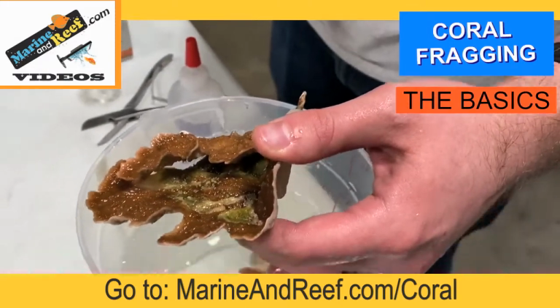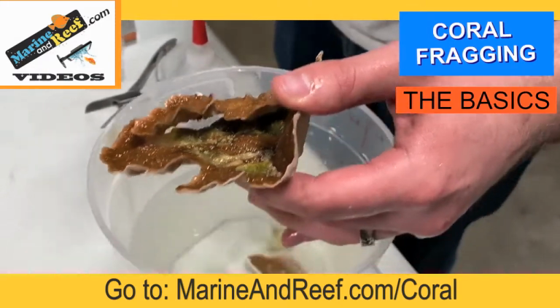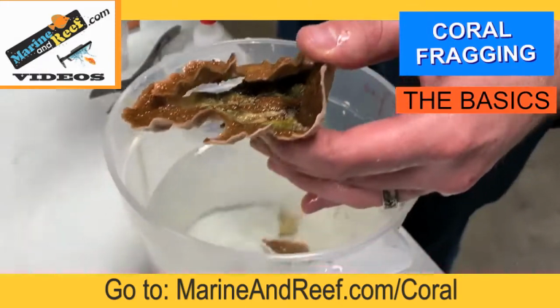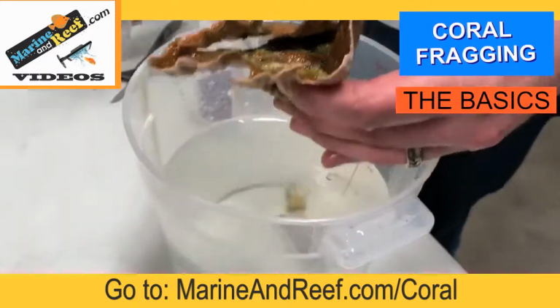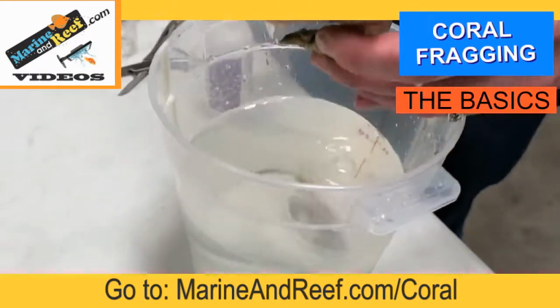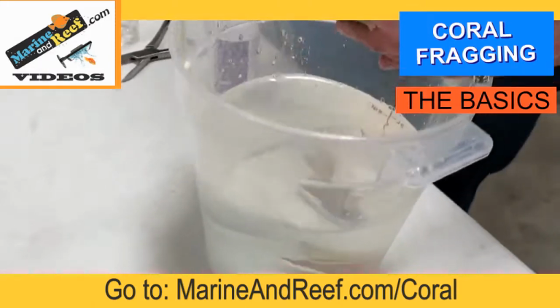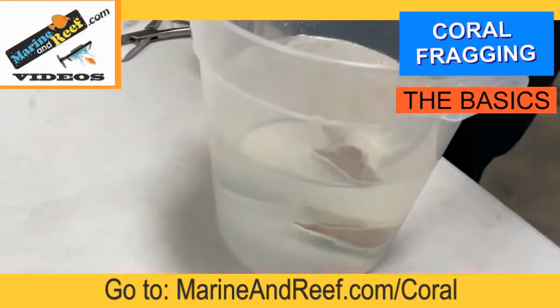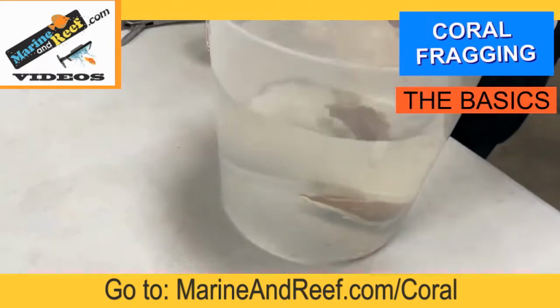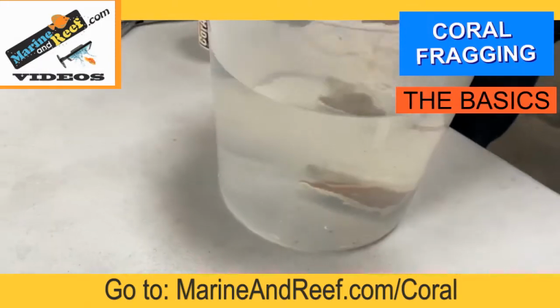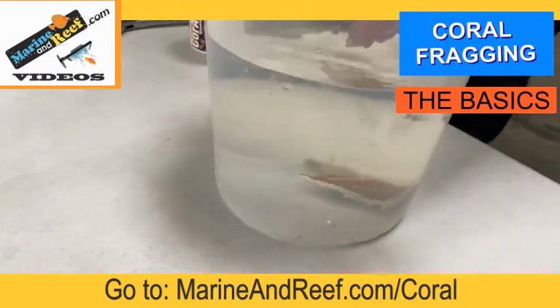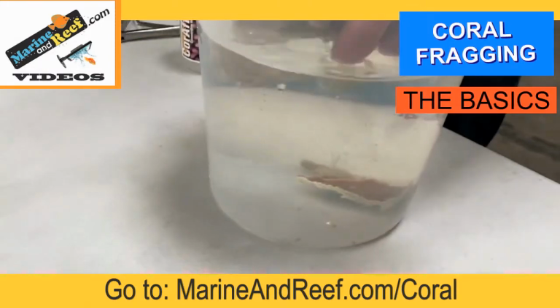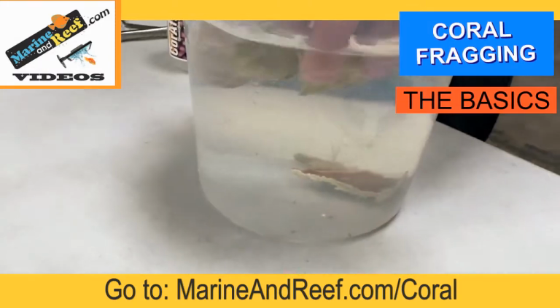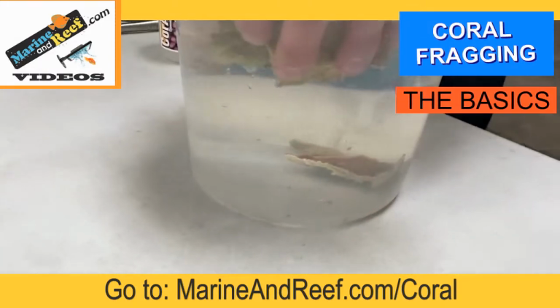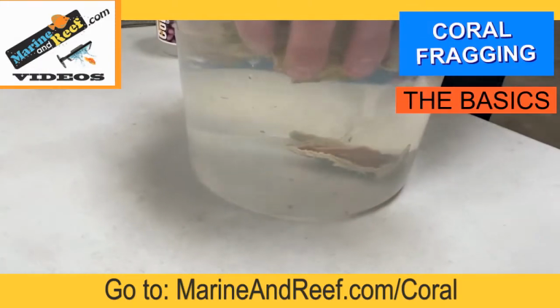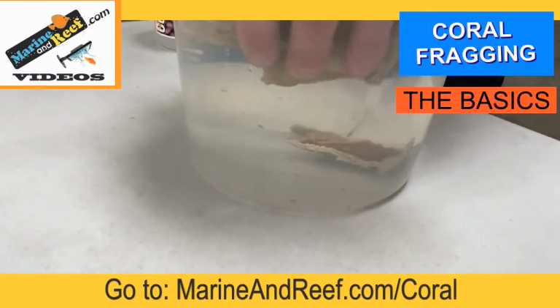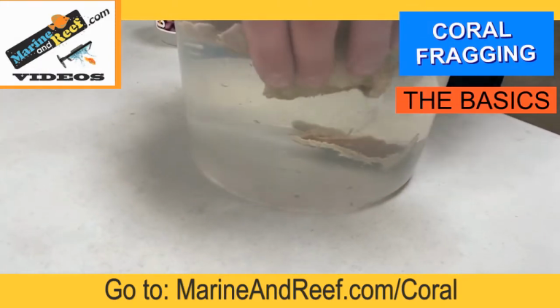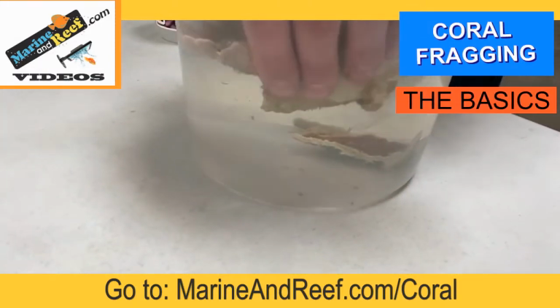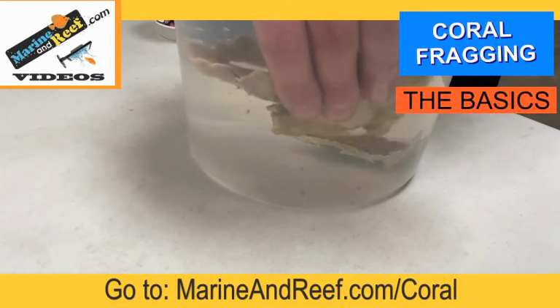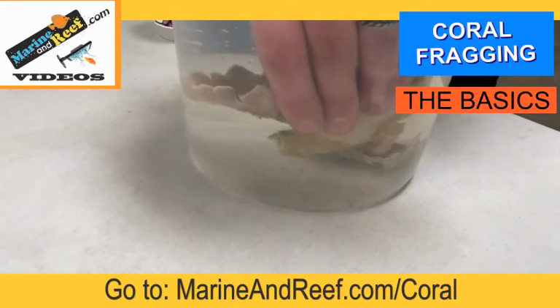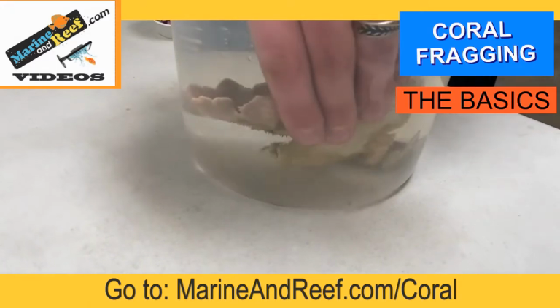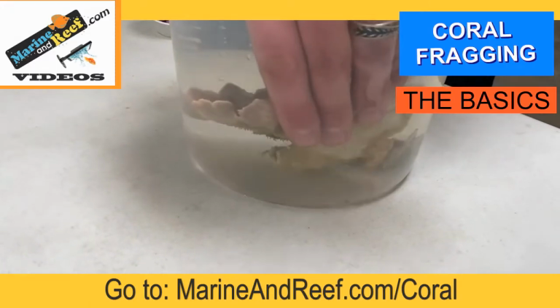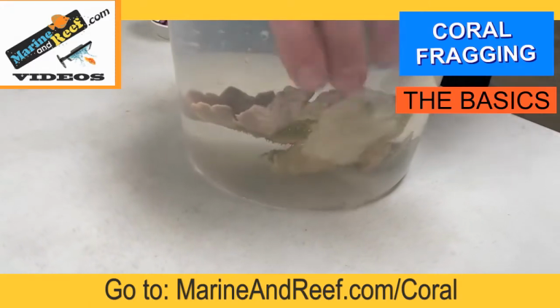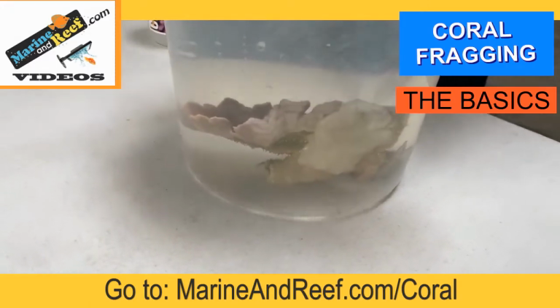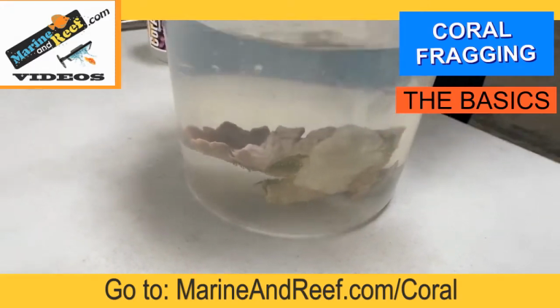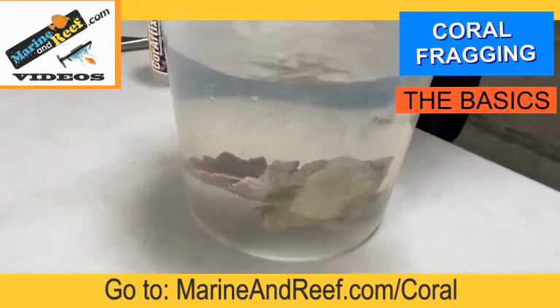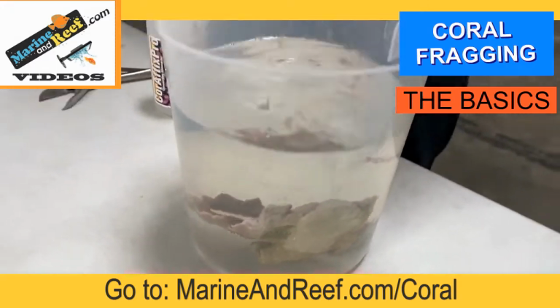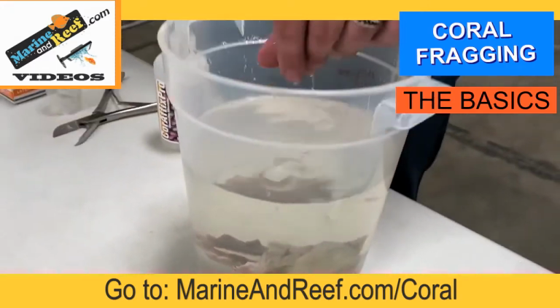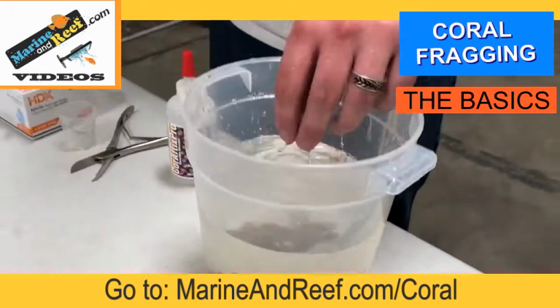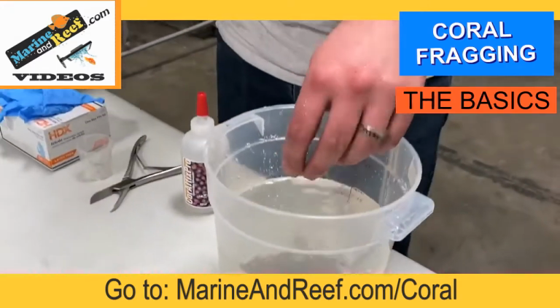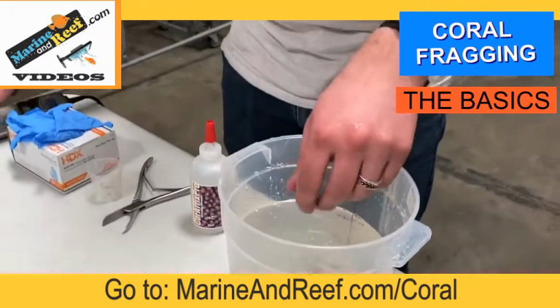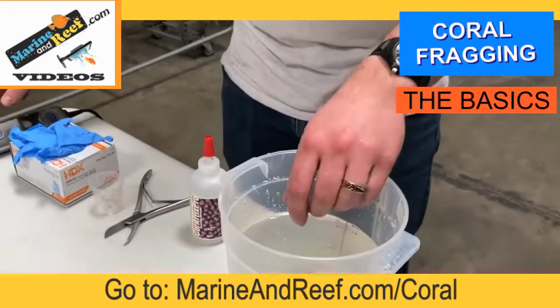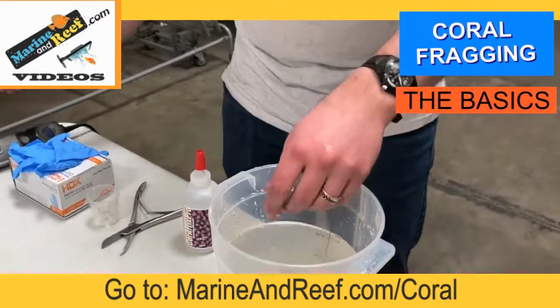Alright, so the portion fell off into the water. I'm going to drop the remaining coral piece back in.